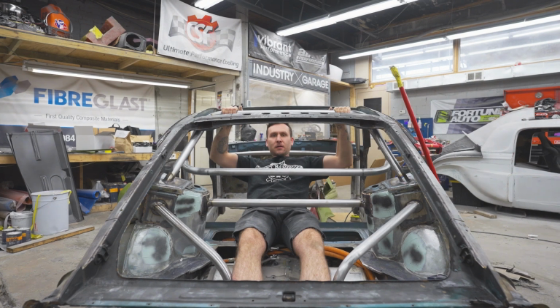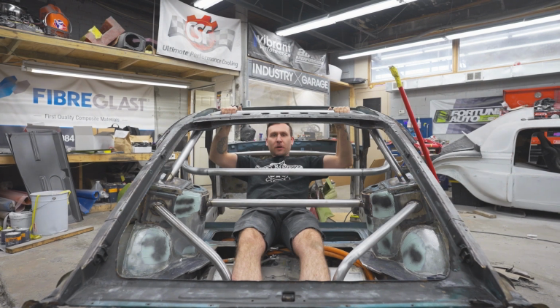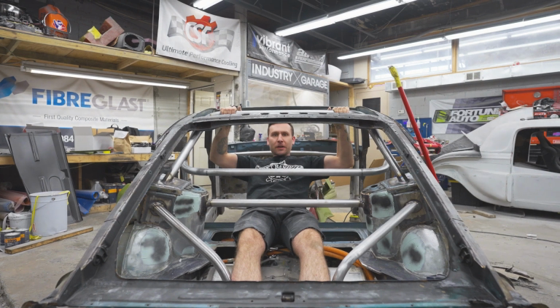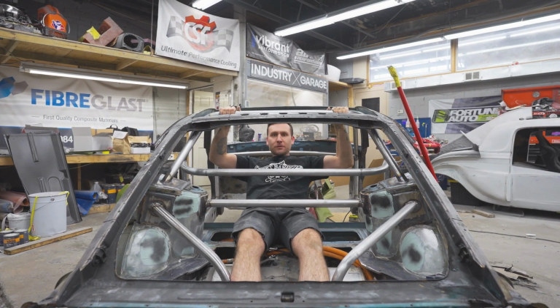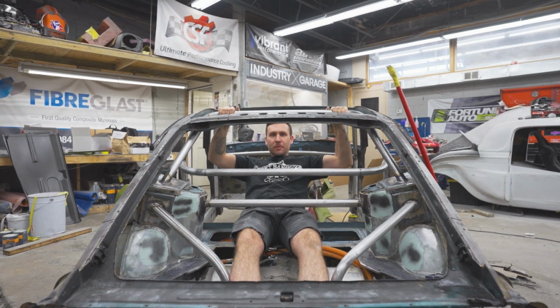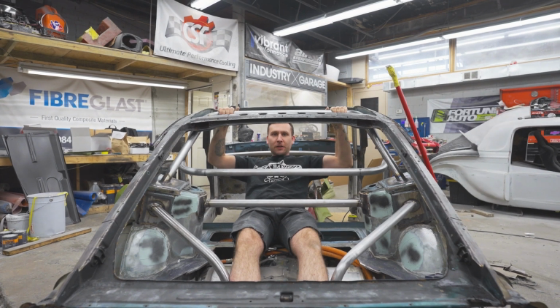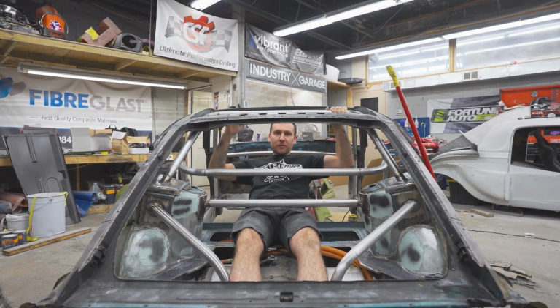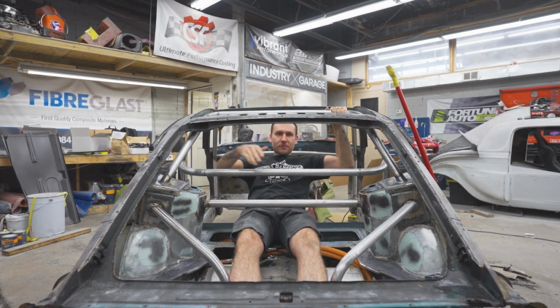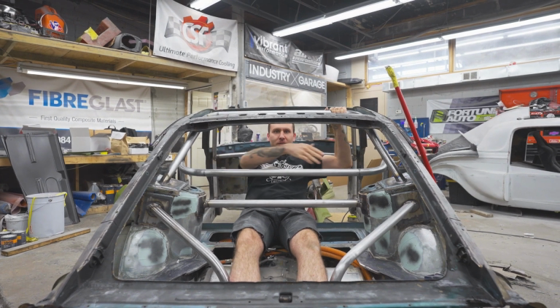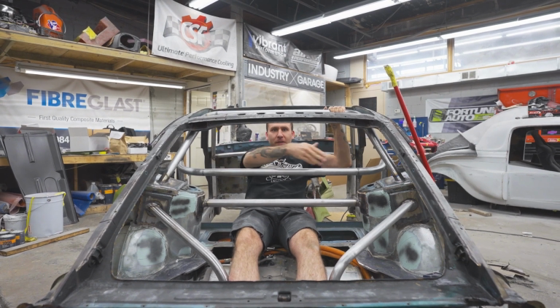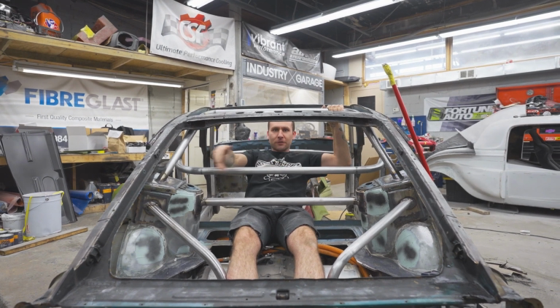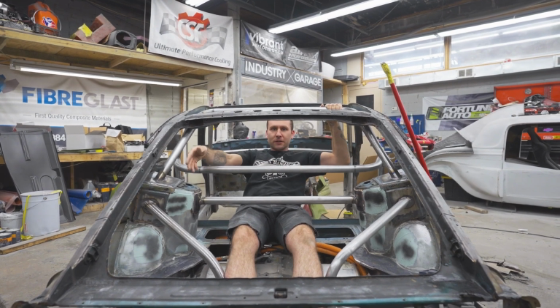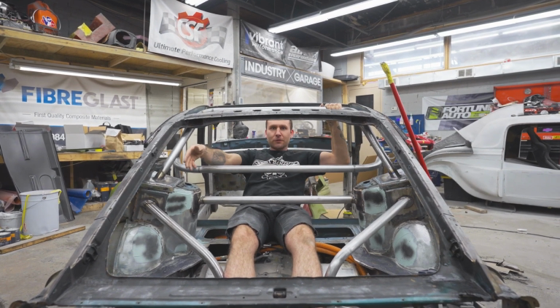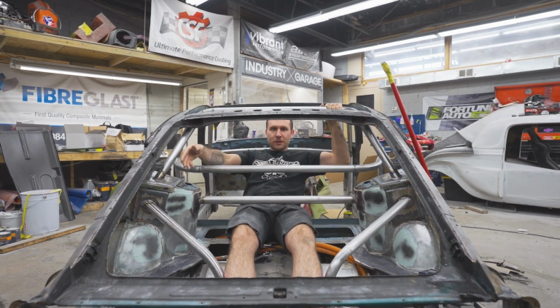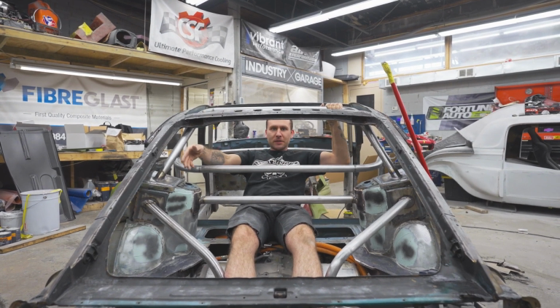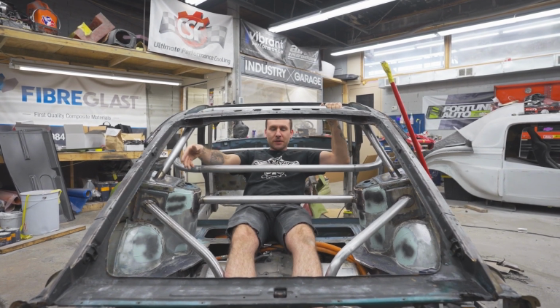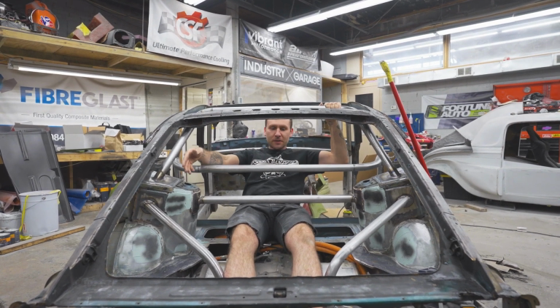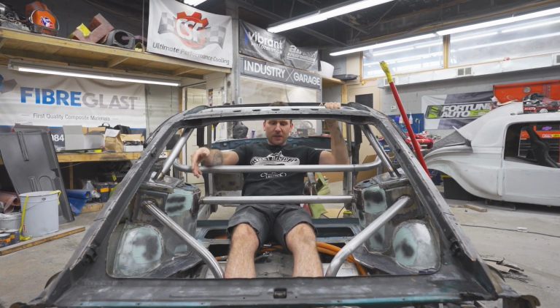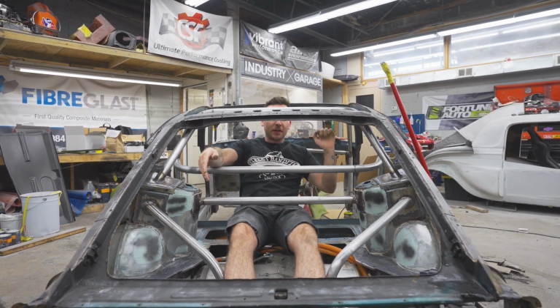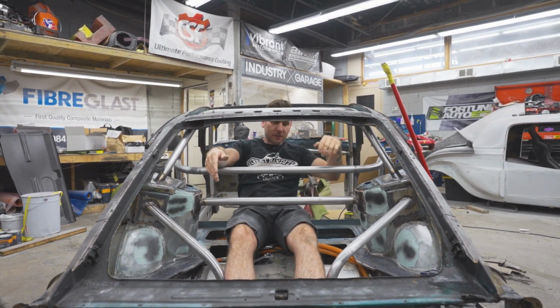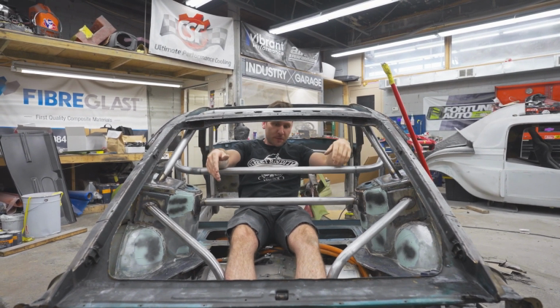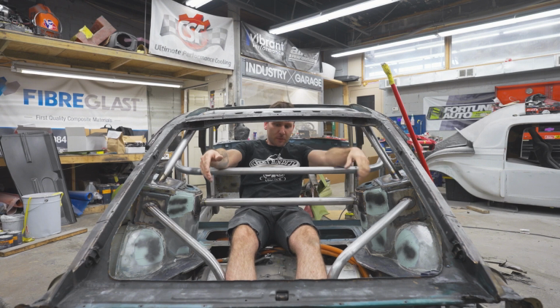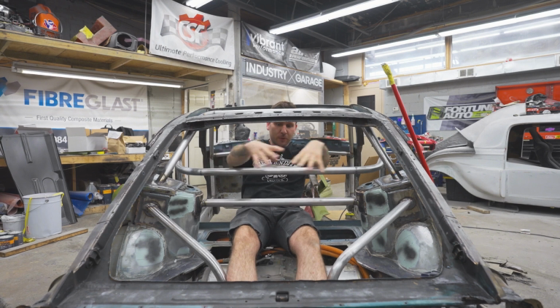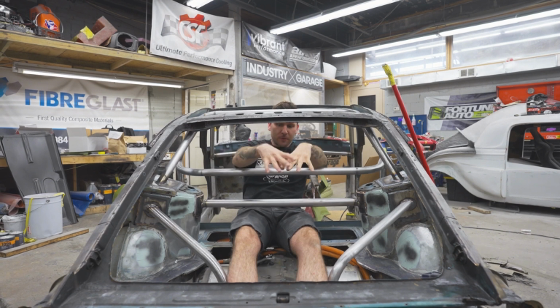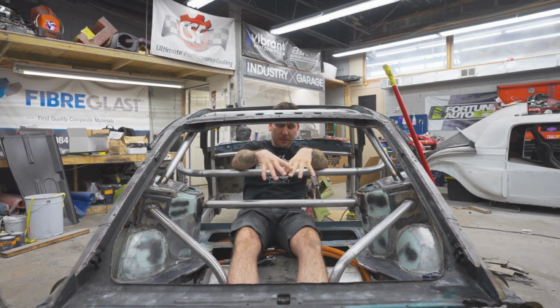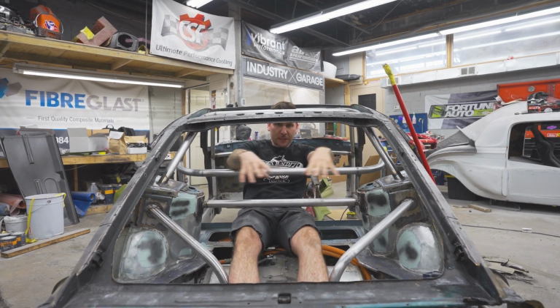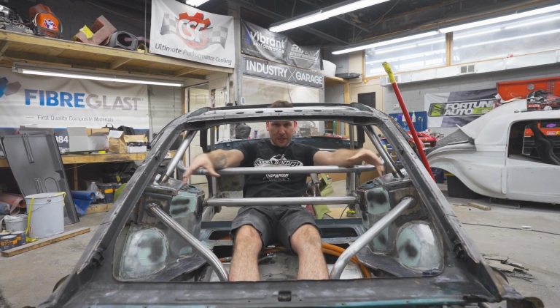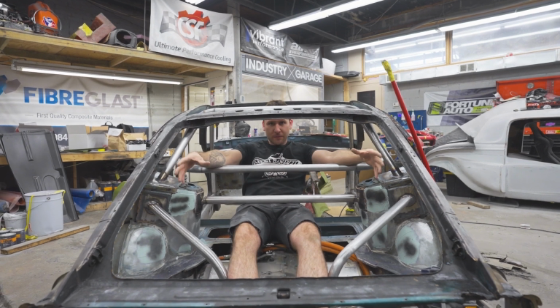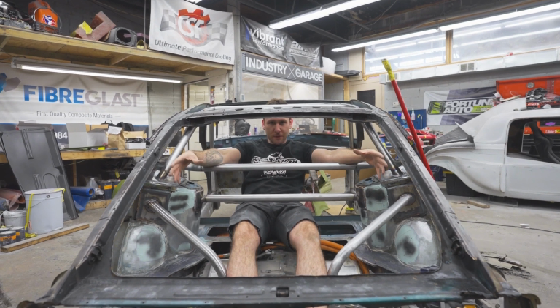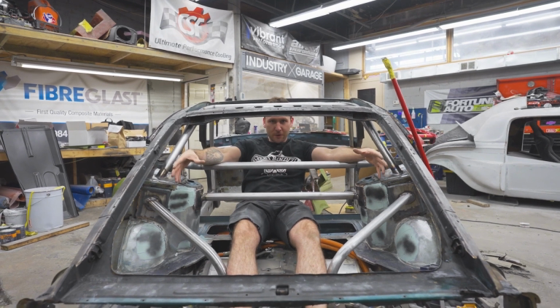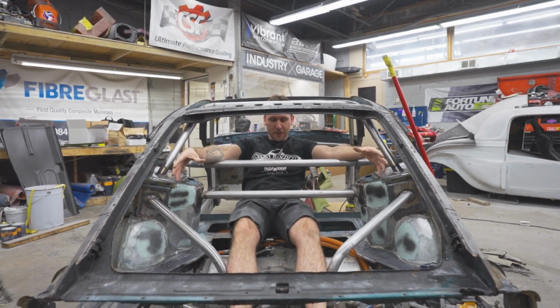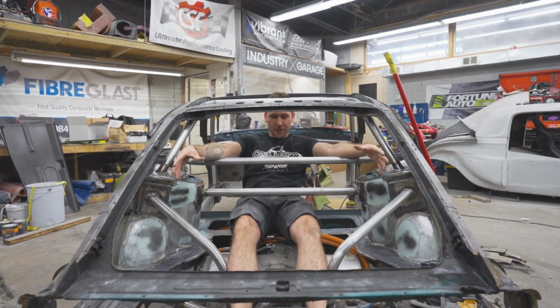Welcome back to Street Bandito. This is the Electric 240Z build, and in this episode we're going to be cleaning up the rear end.